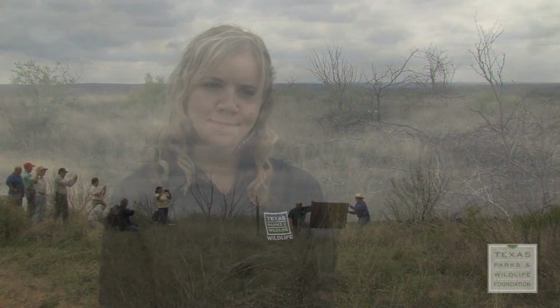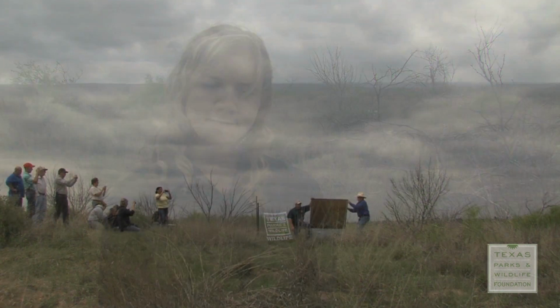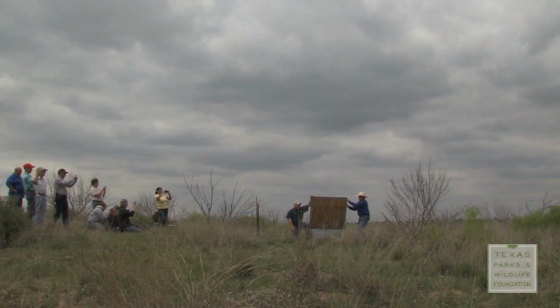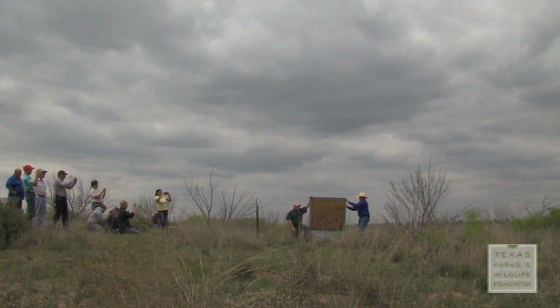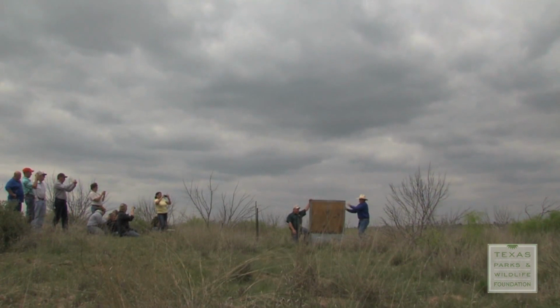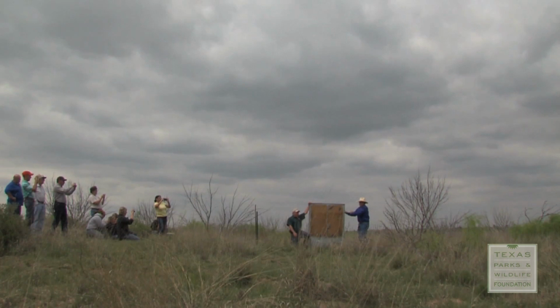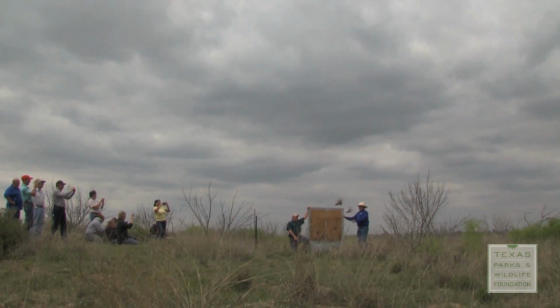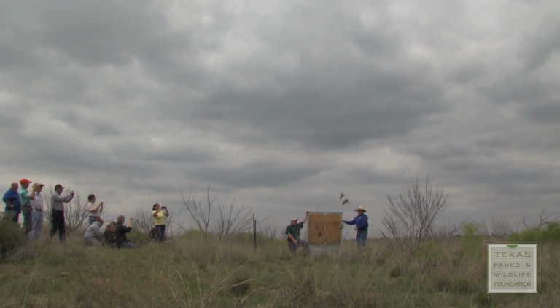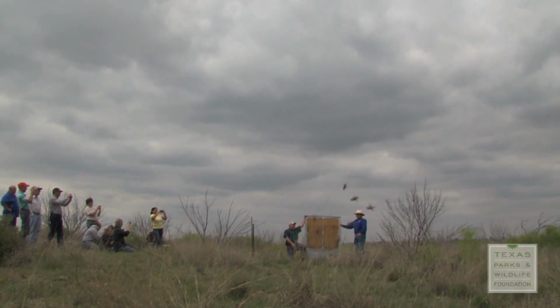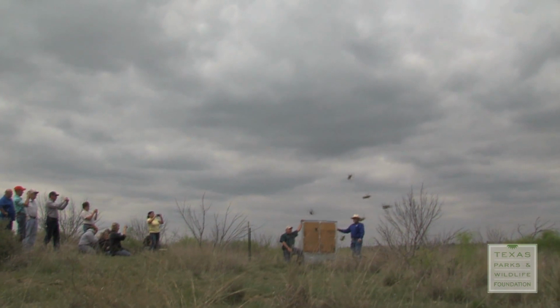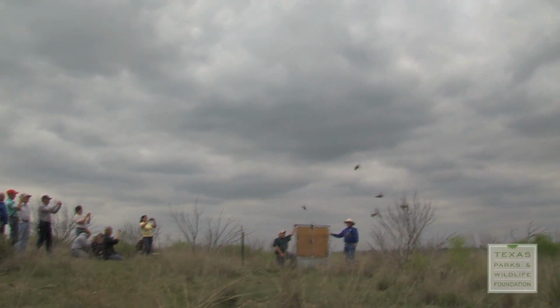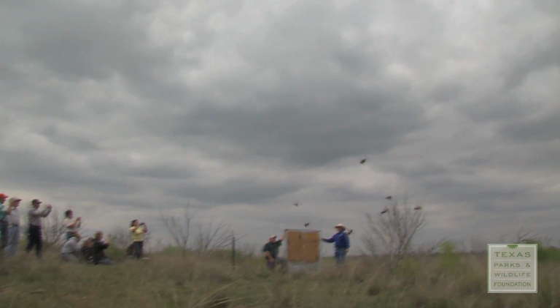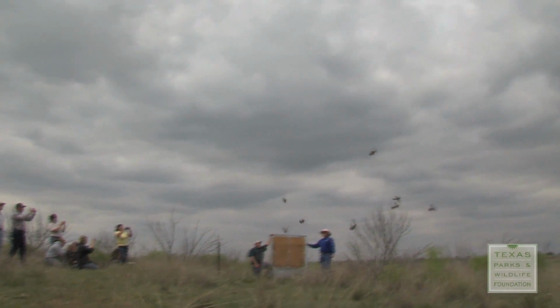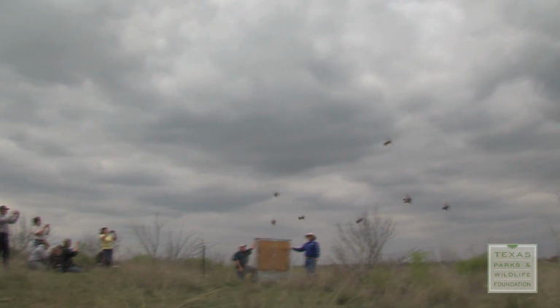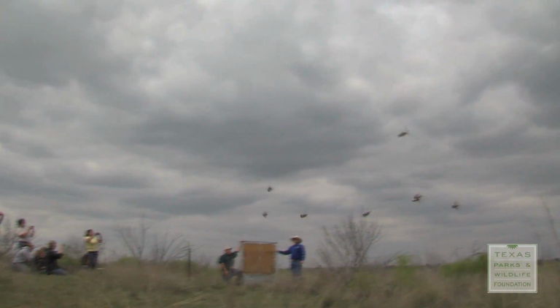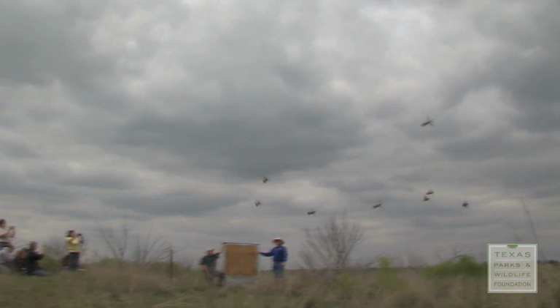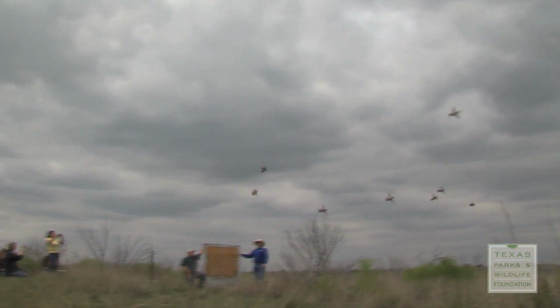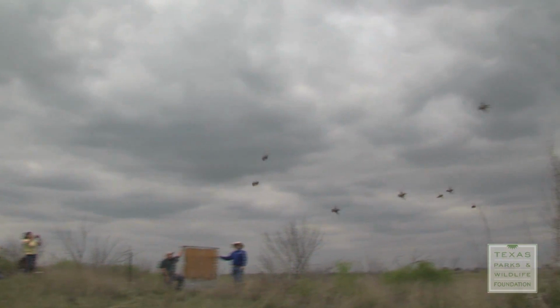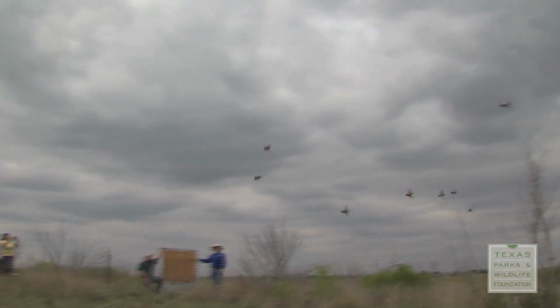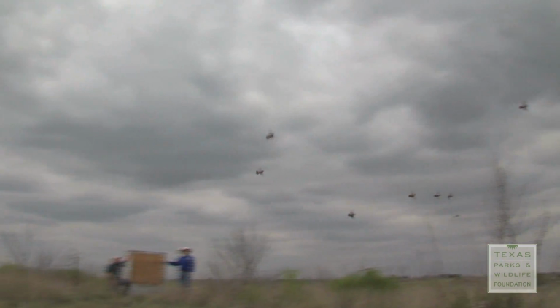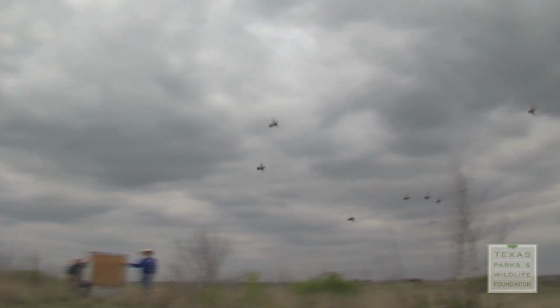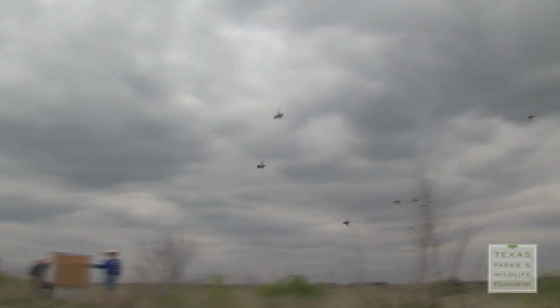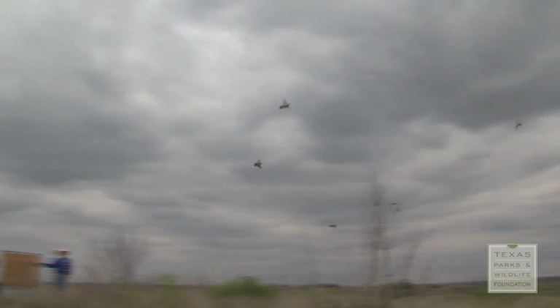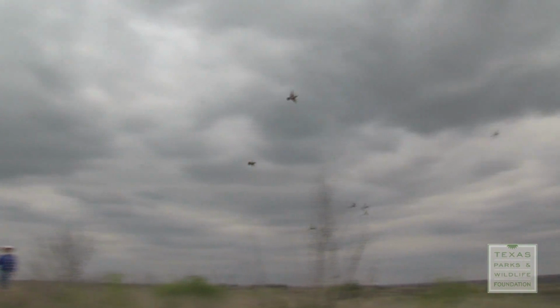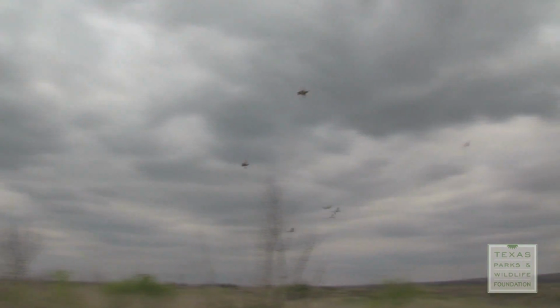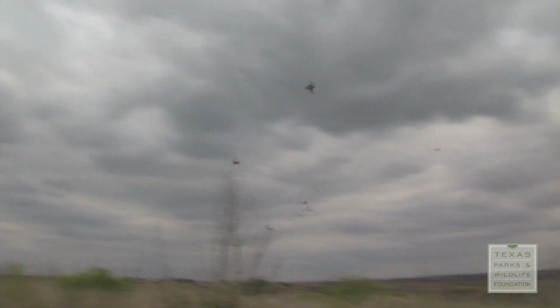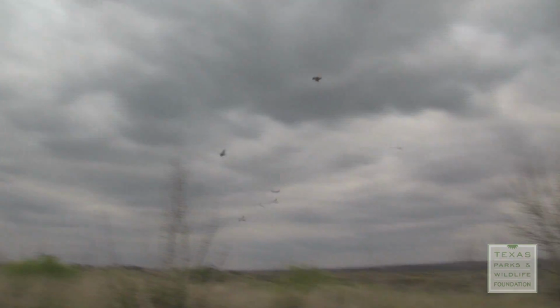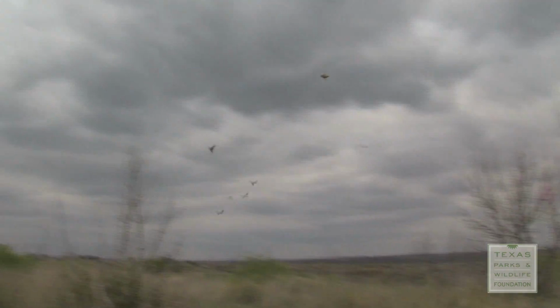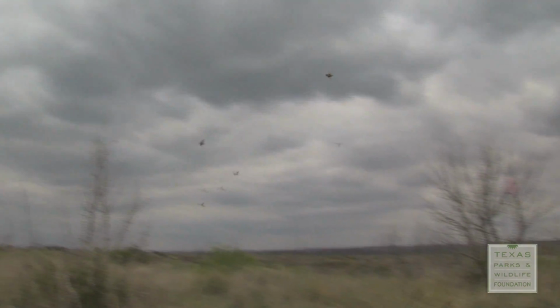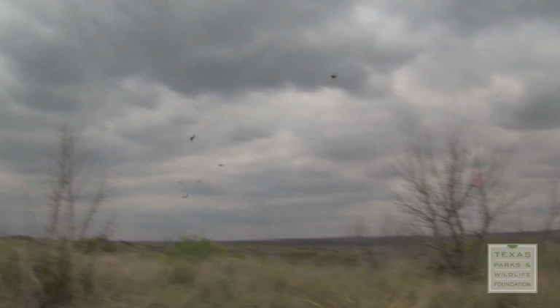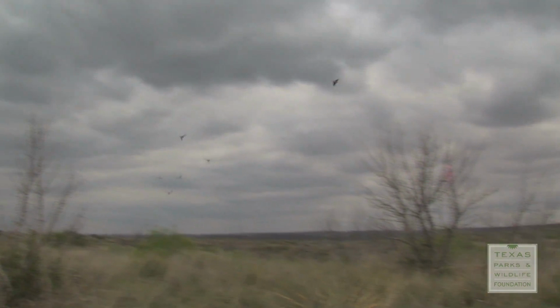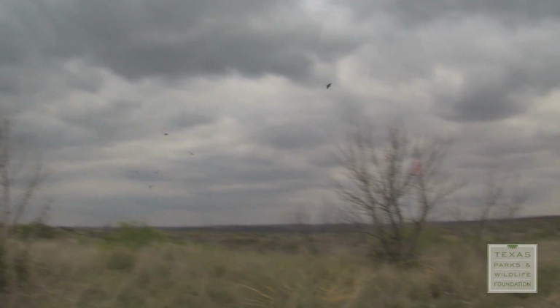Lift up. For Texas Parks and Wildlife Foundation, this is Lydia Saldana reporting.